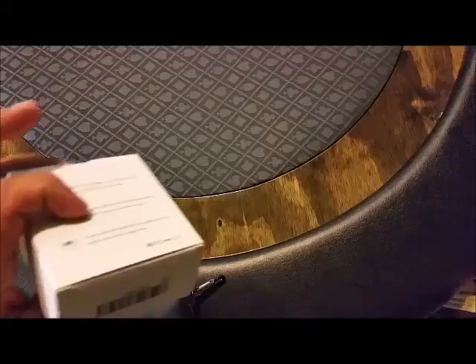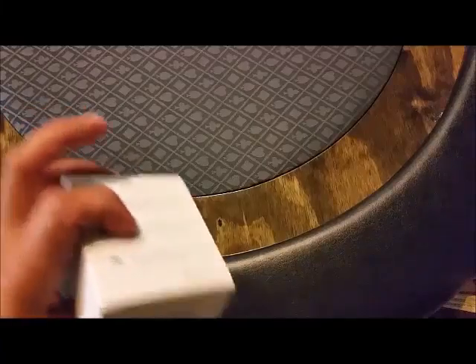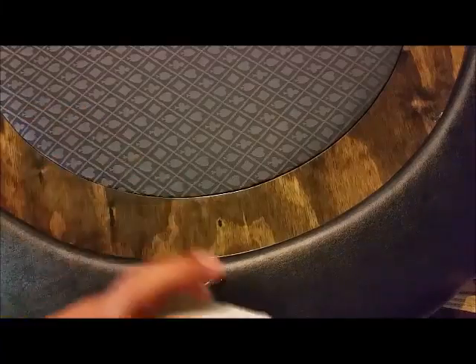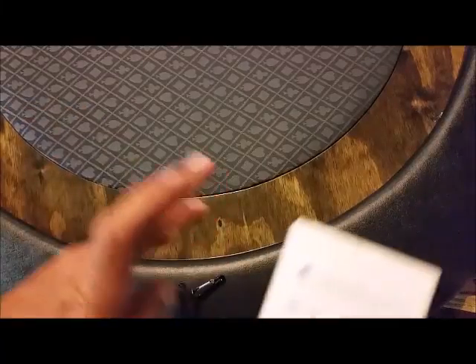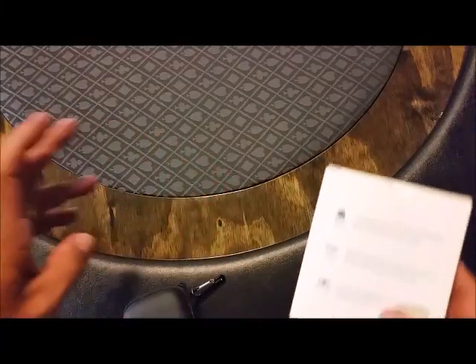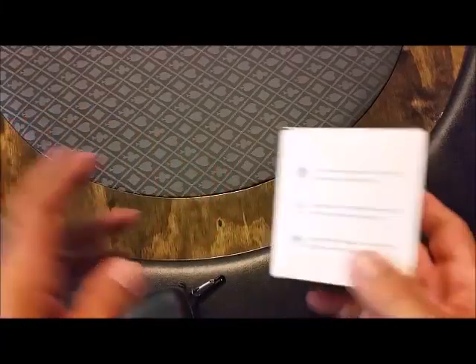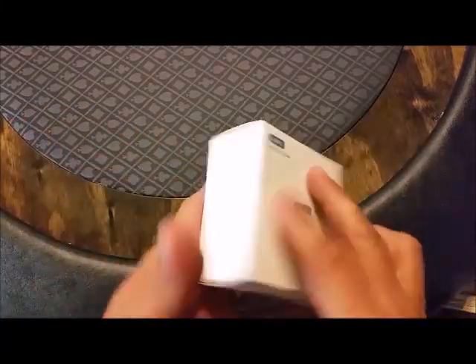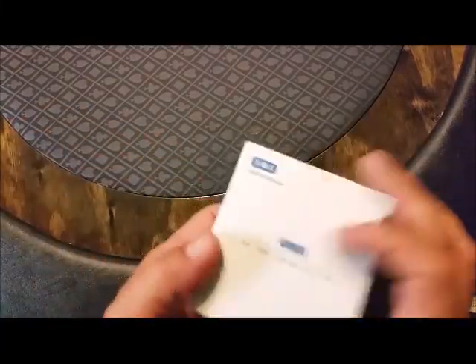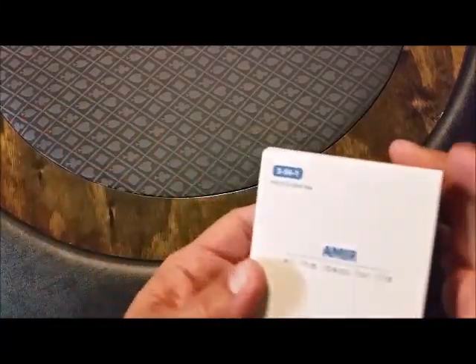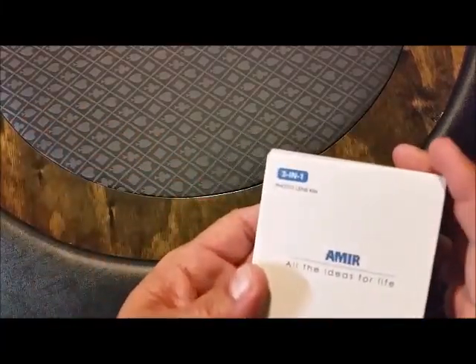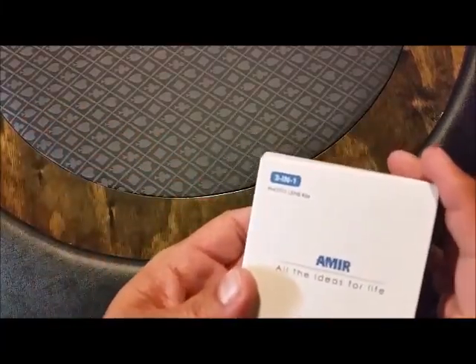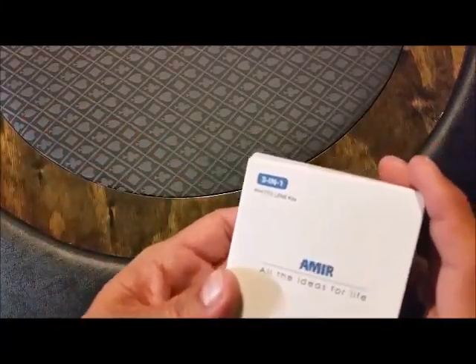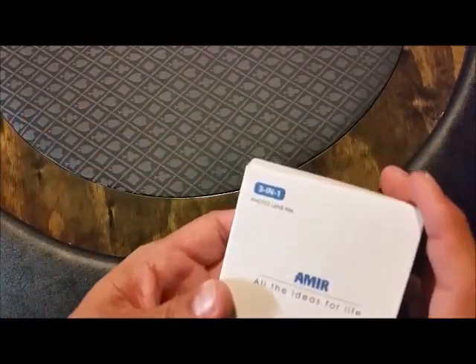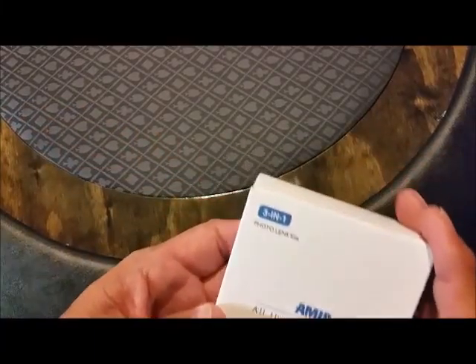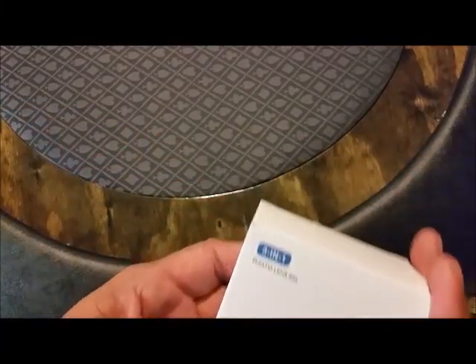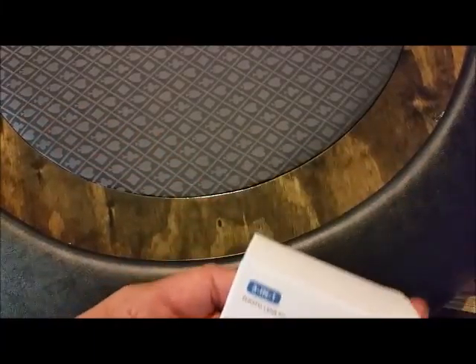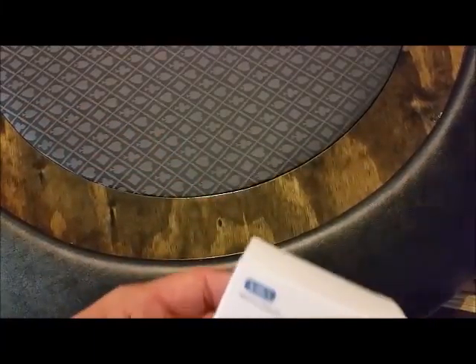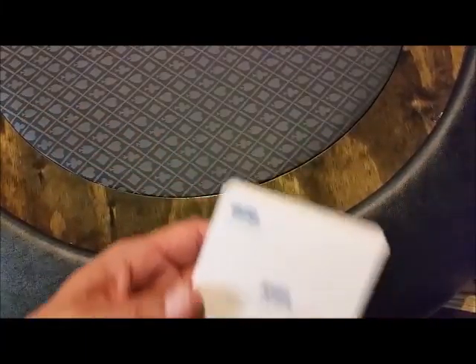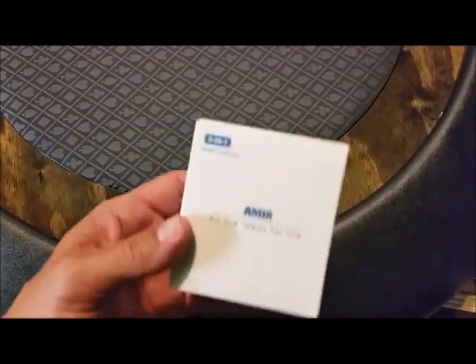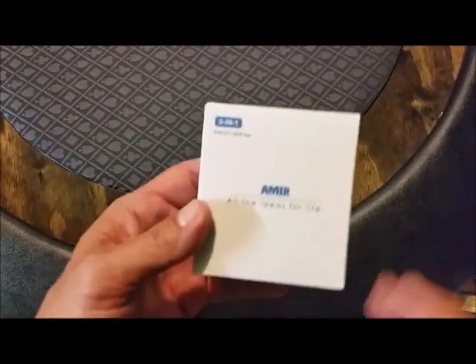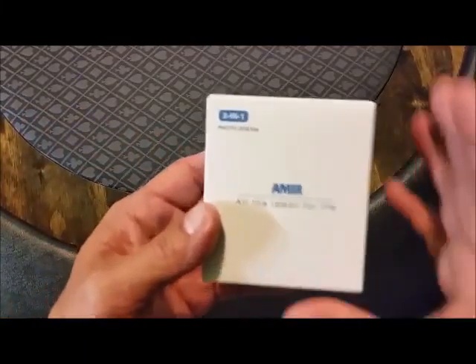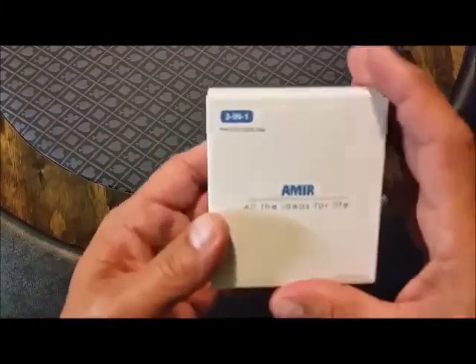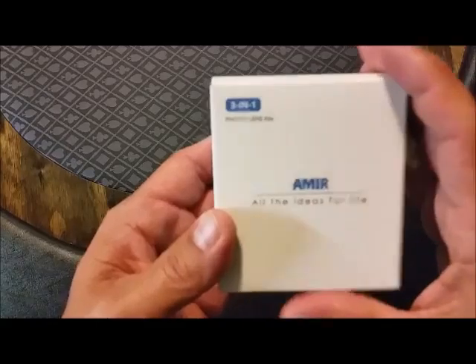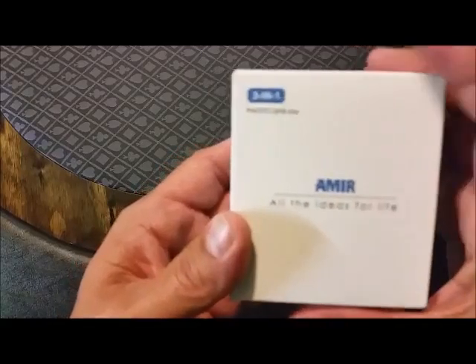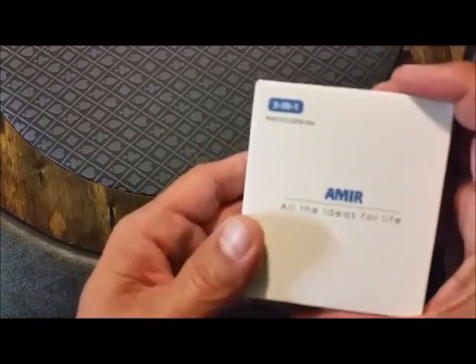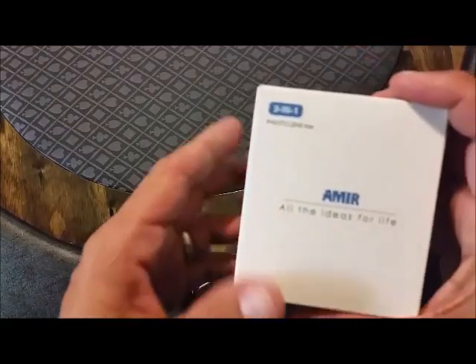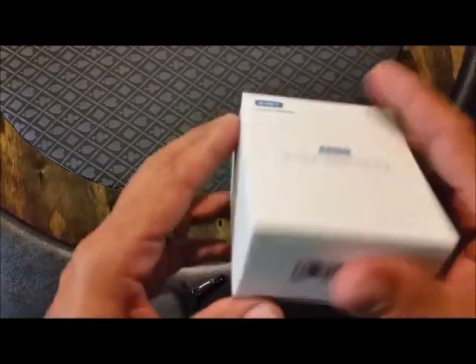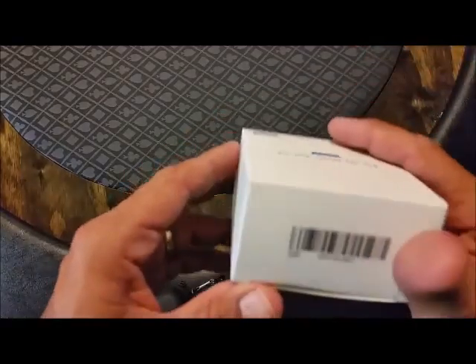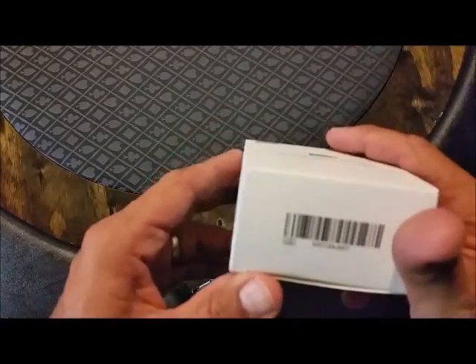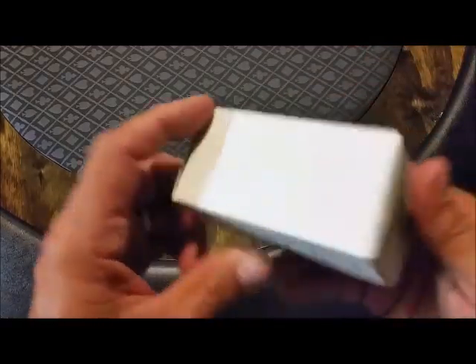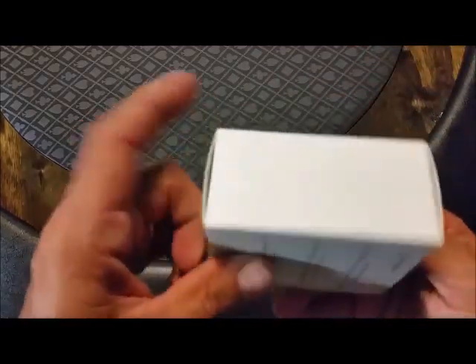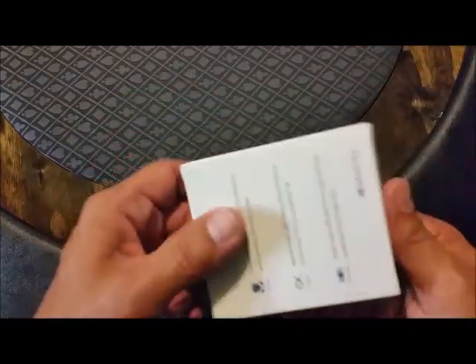Hey, it's Johnny. I'm going to look at the Amir 3-in-1 photo lens kit.